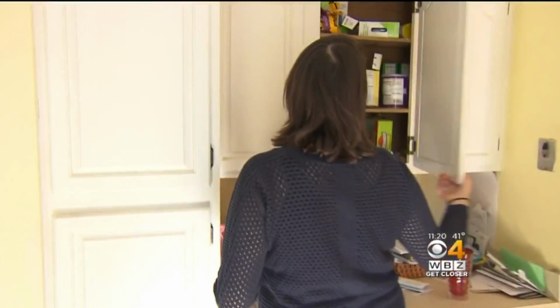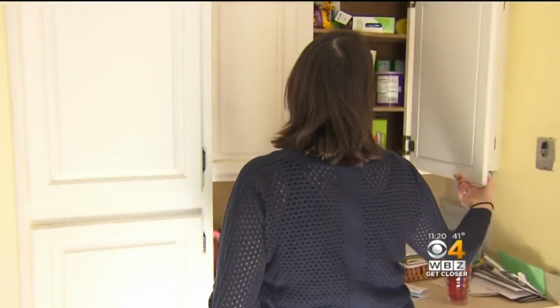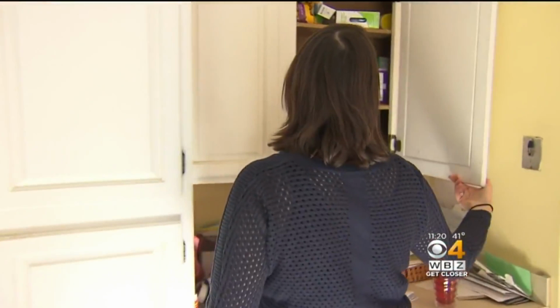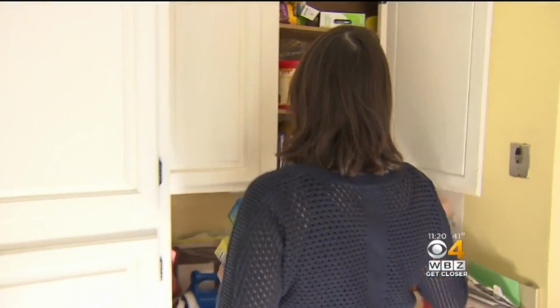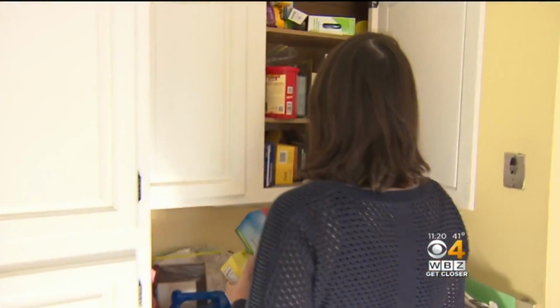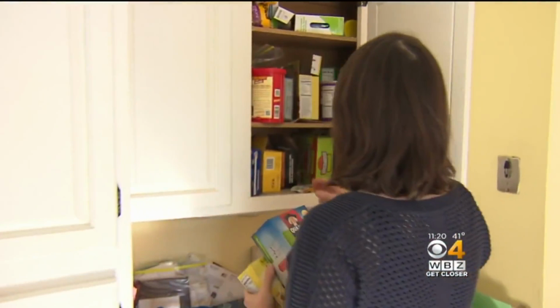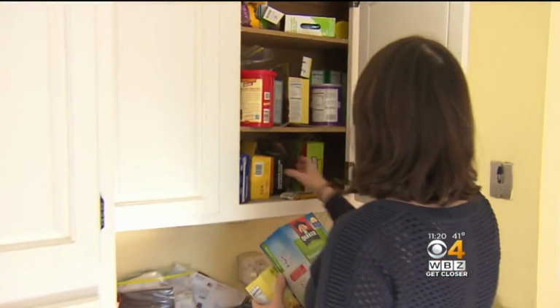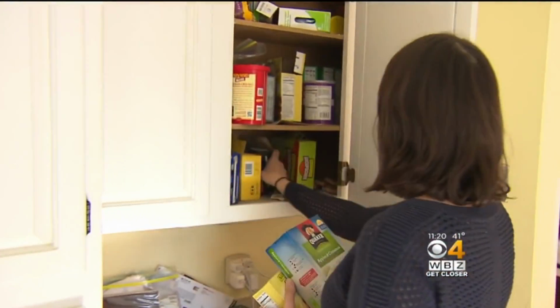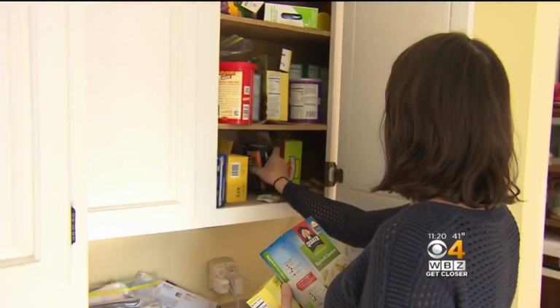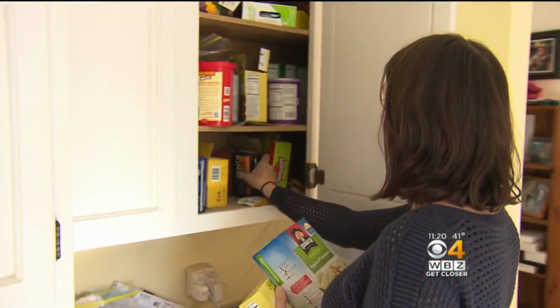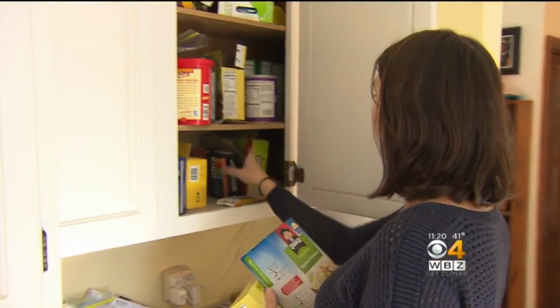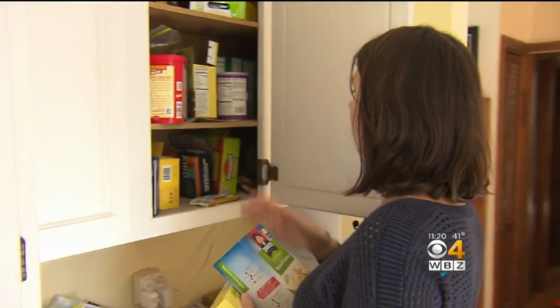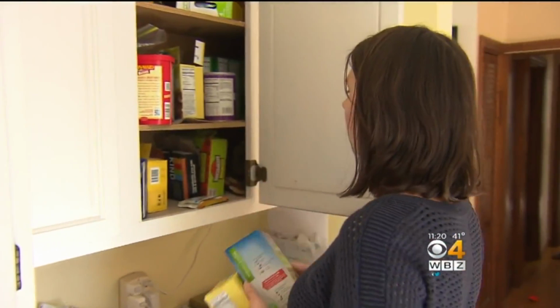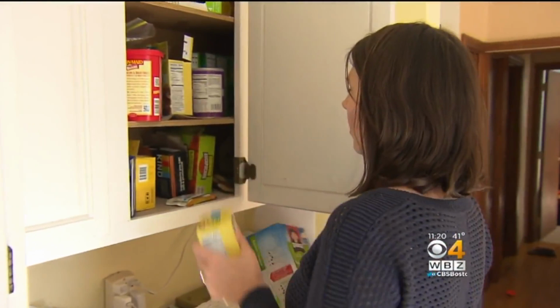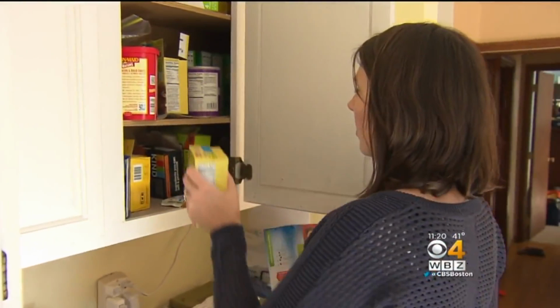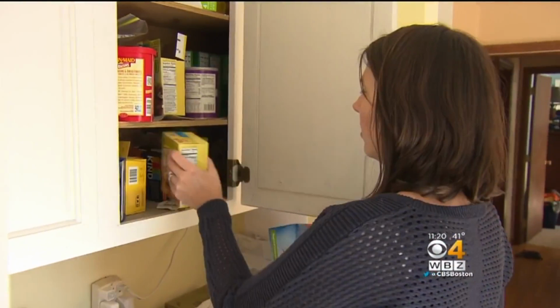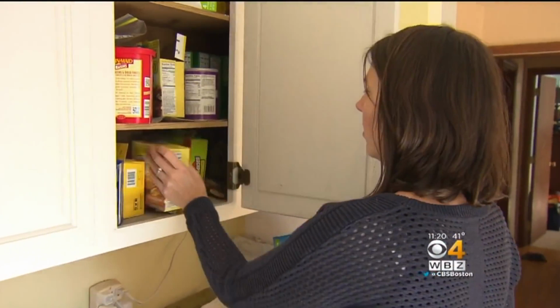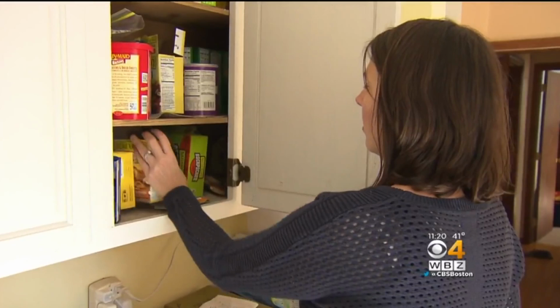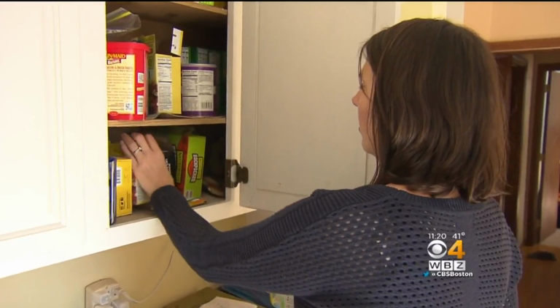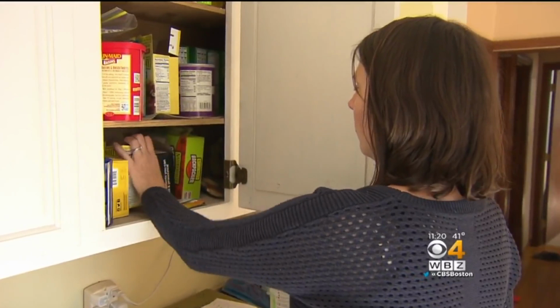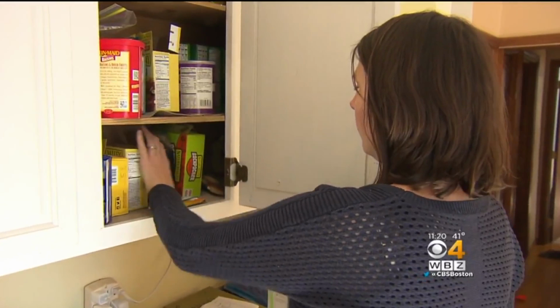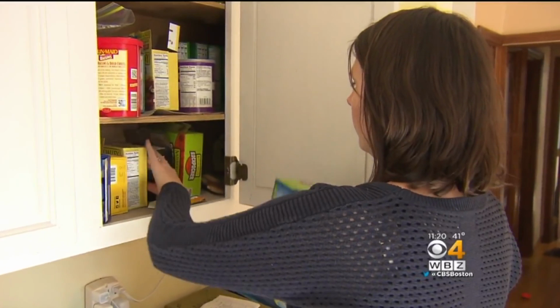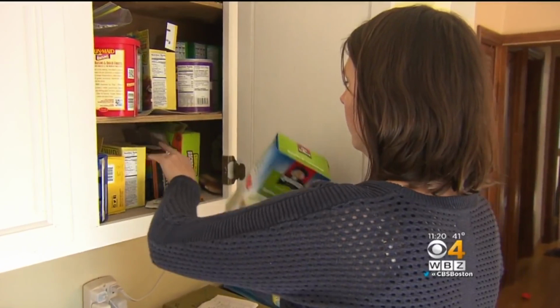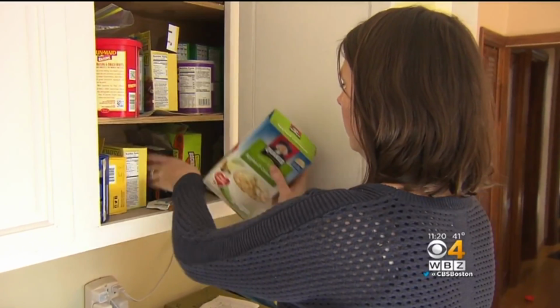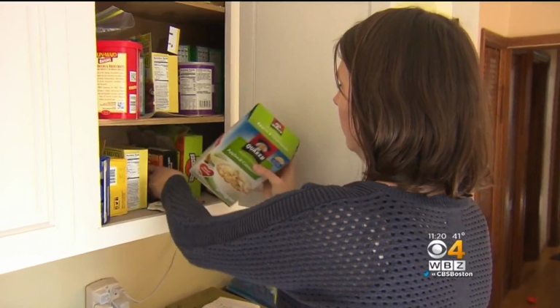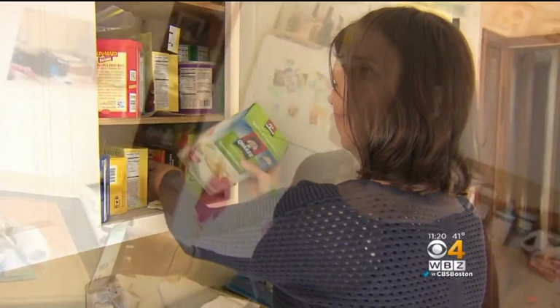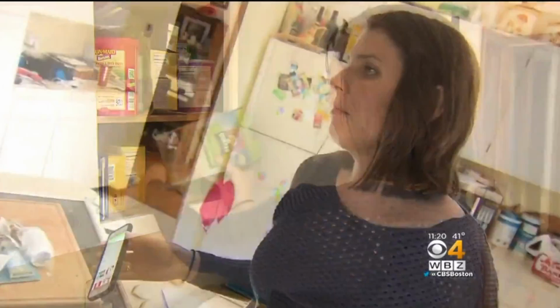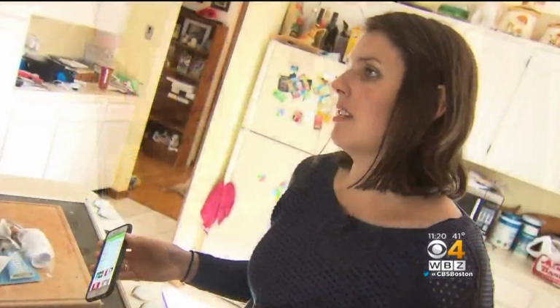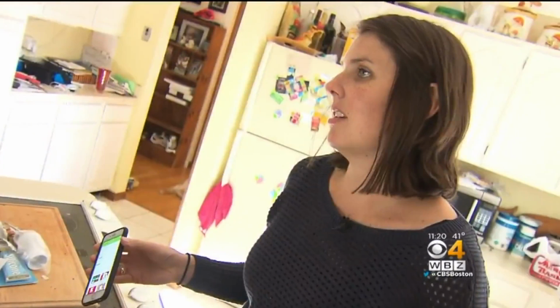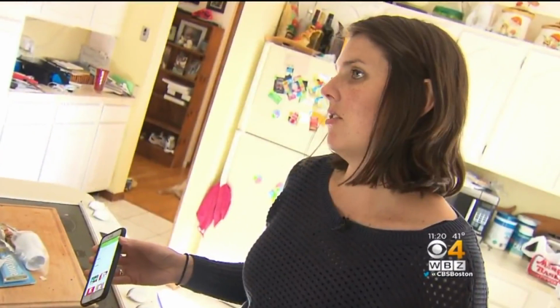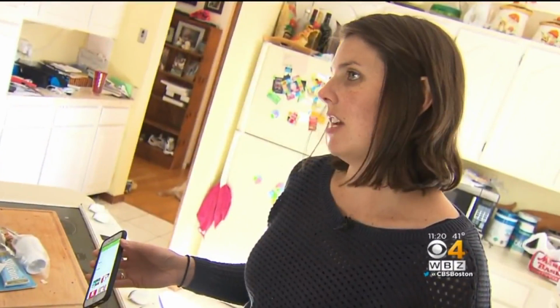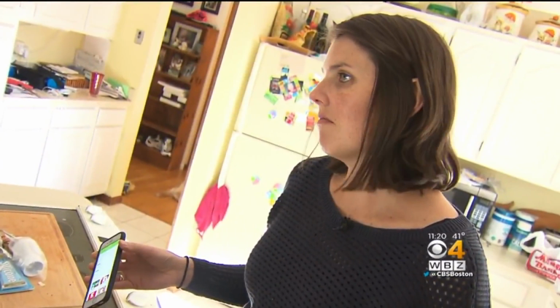Time well spent for this busy mom. All in all, it takes five minutes out of your day.